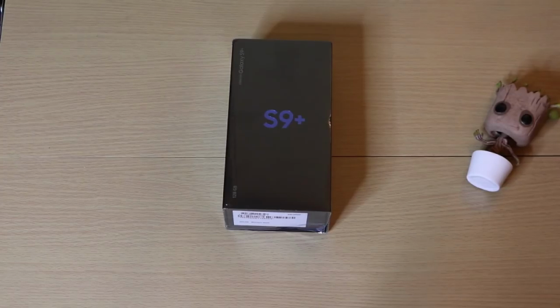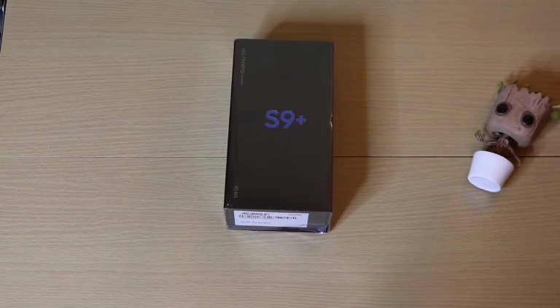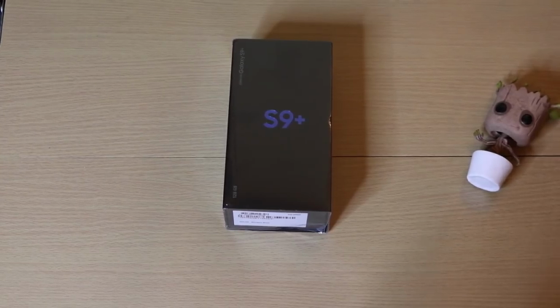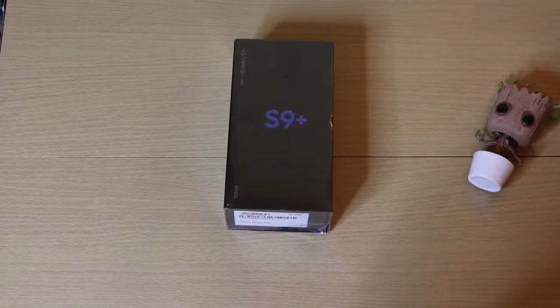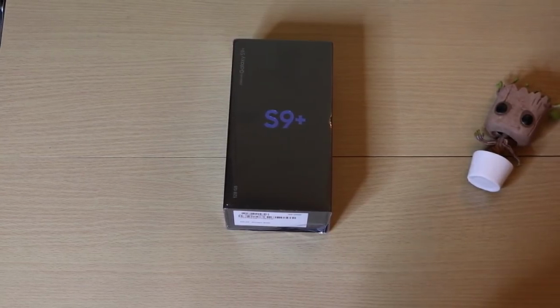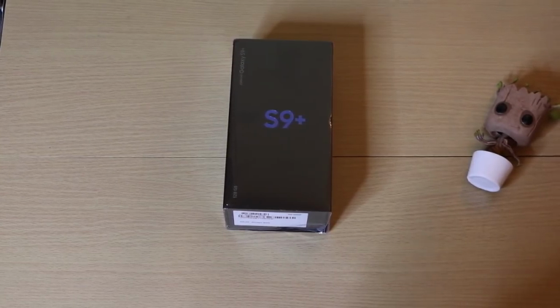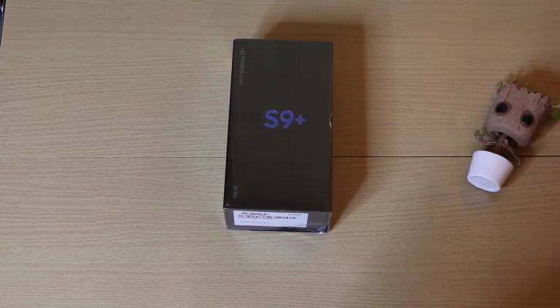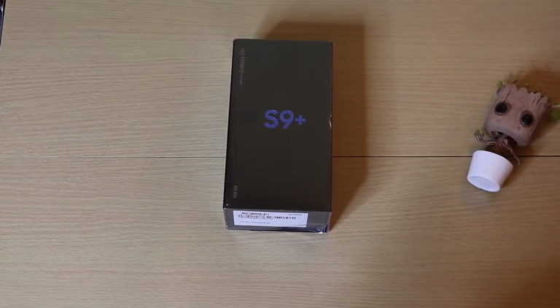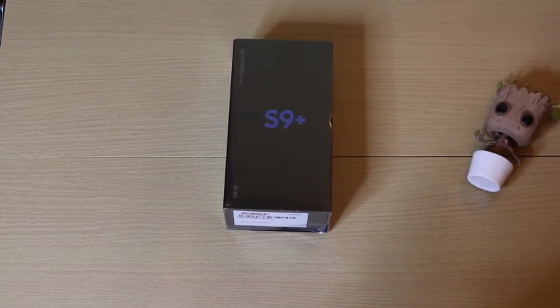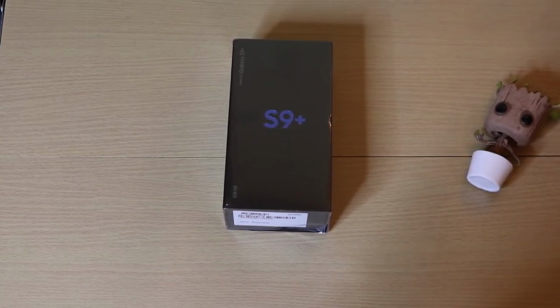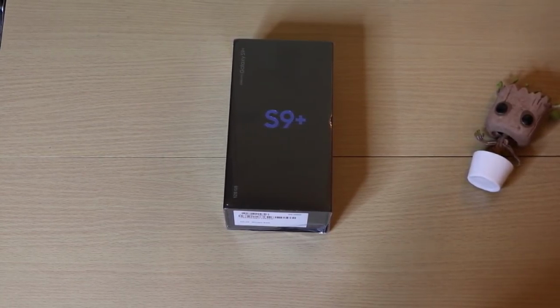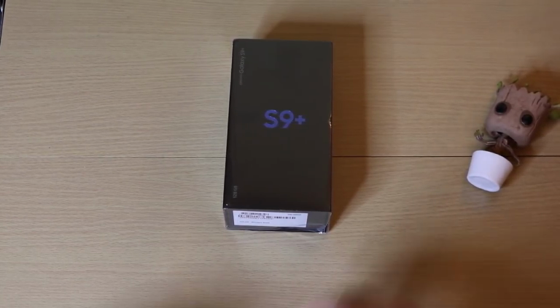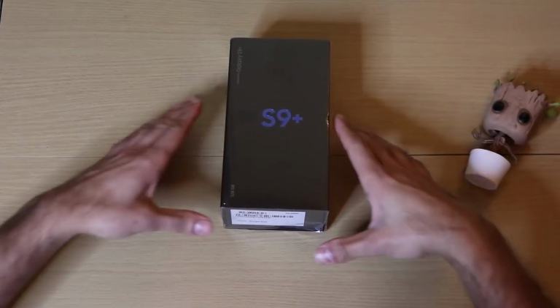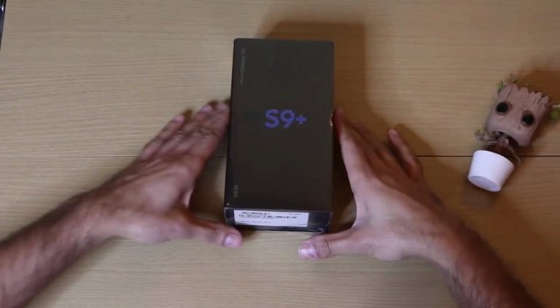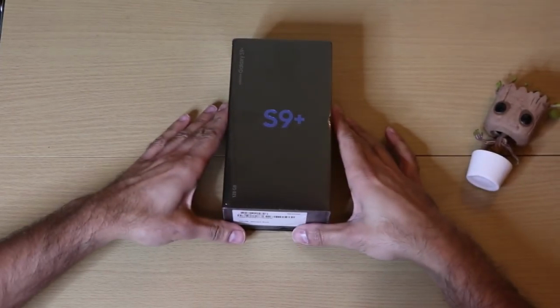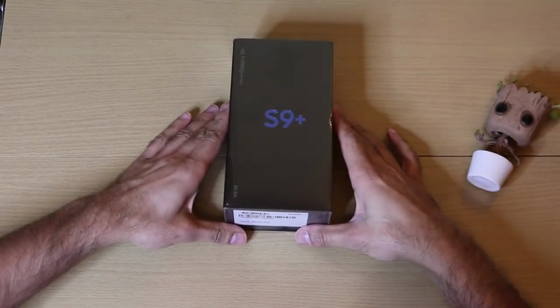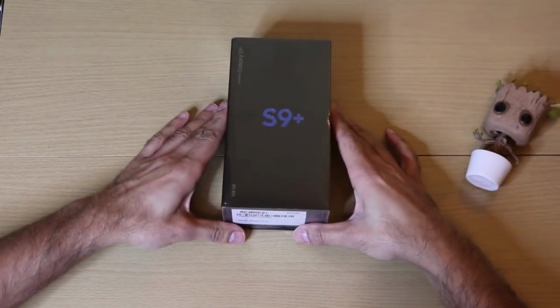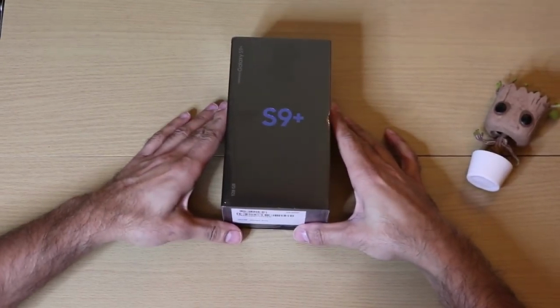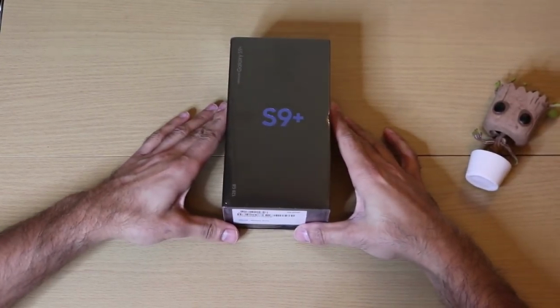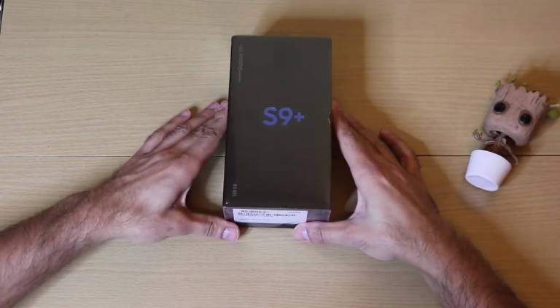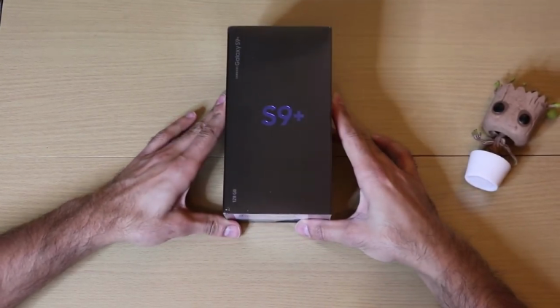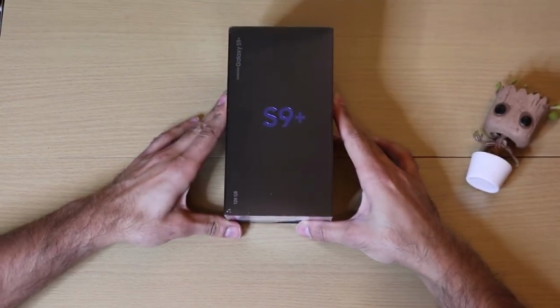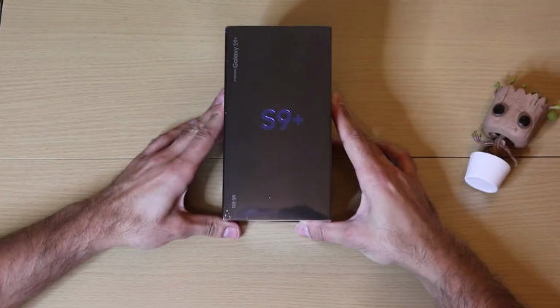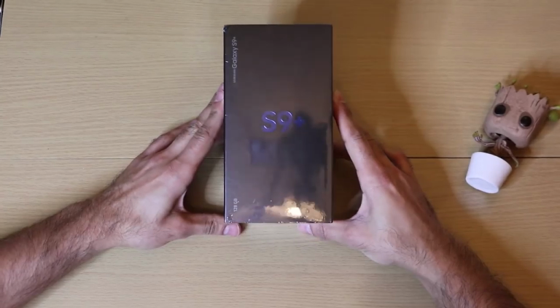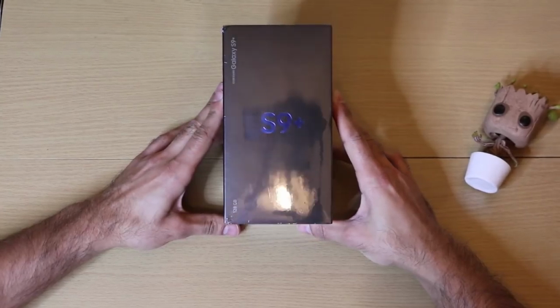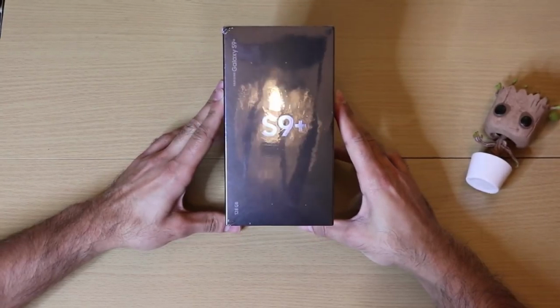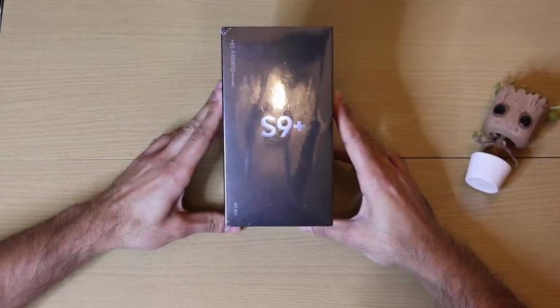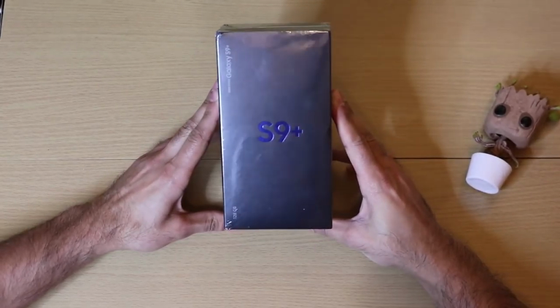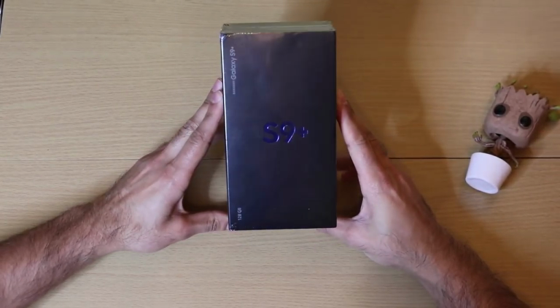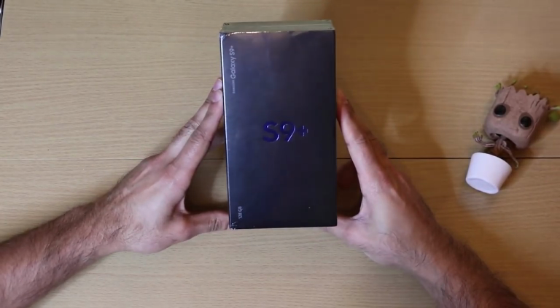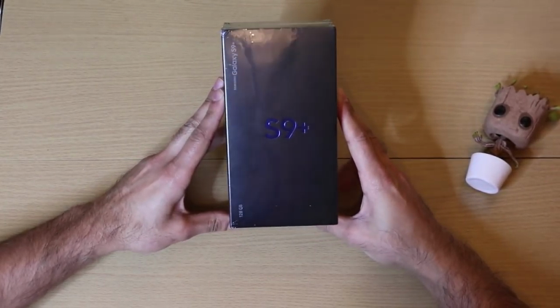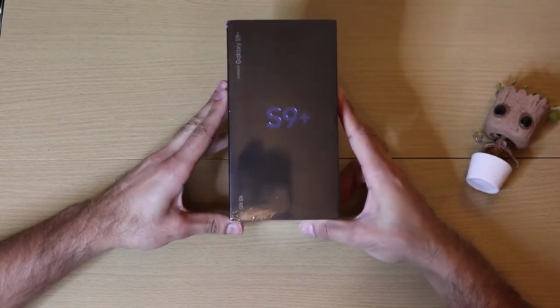Hey guys, welcome to another video from Trending Reviews. I've just picked up the Galaxy S9 Plus and I'm going to give you a quick unboxing.